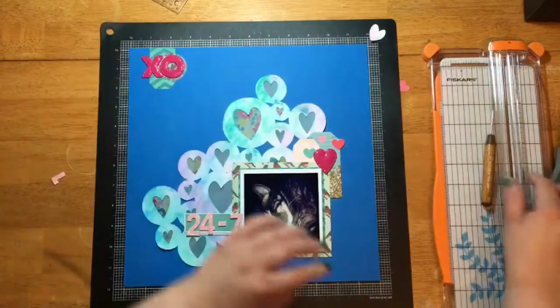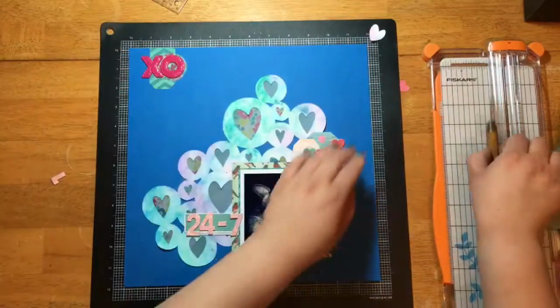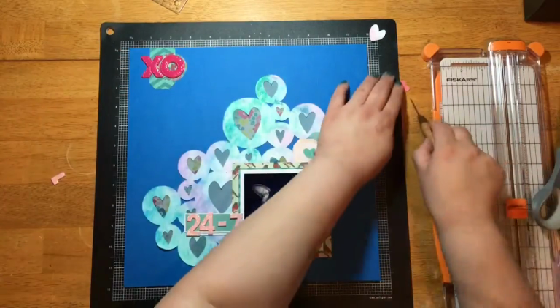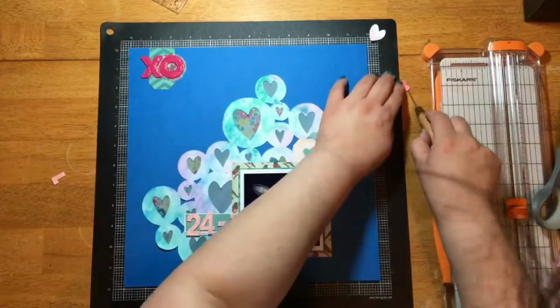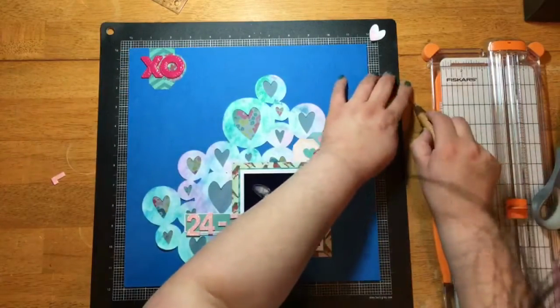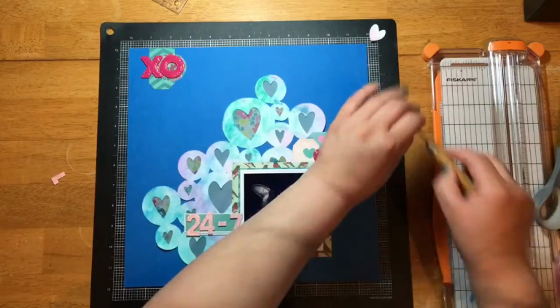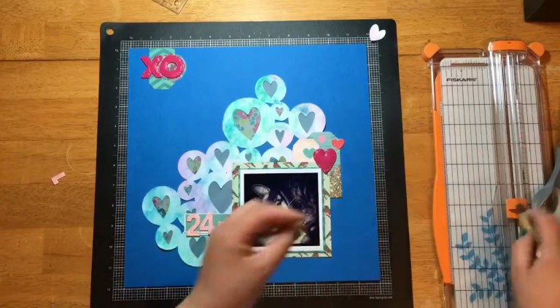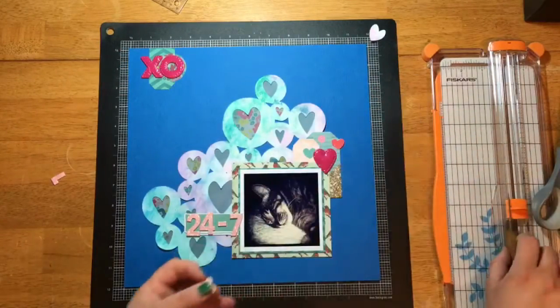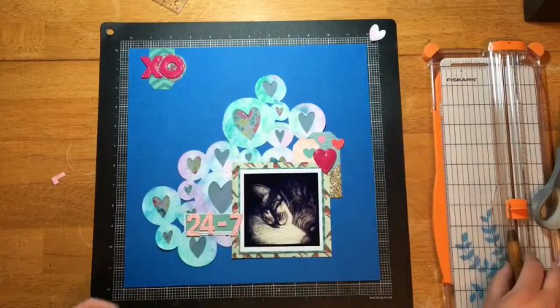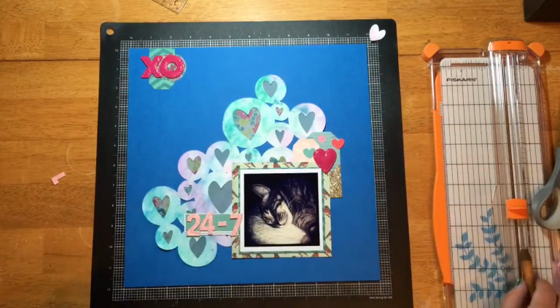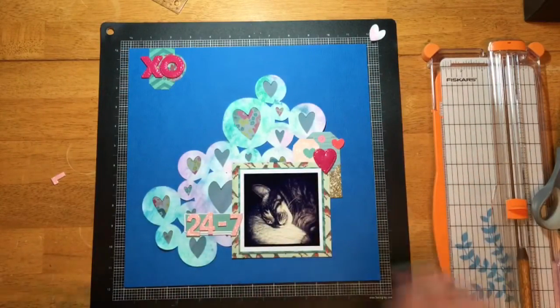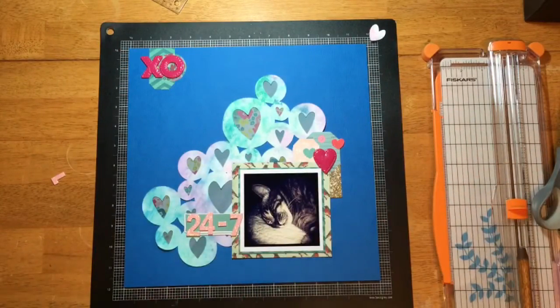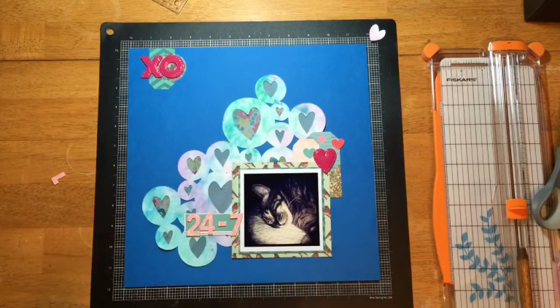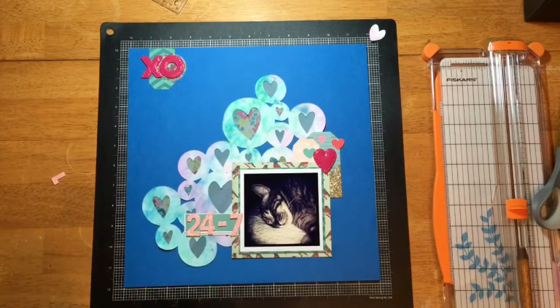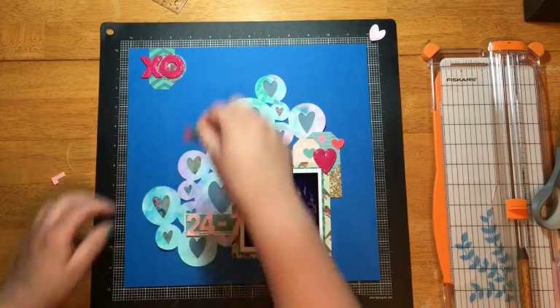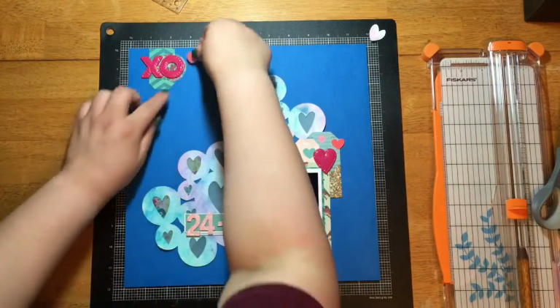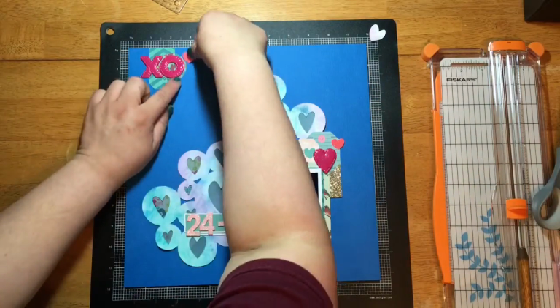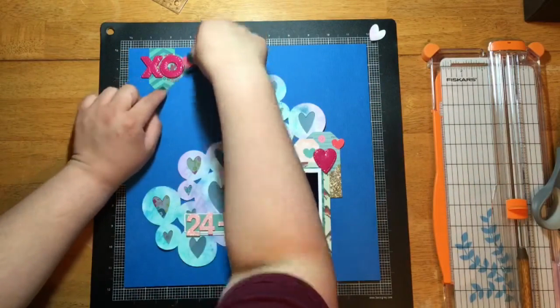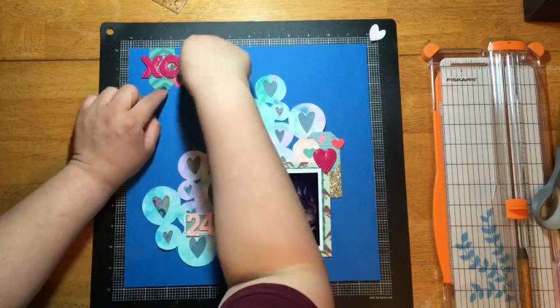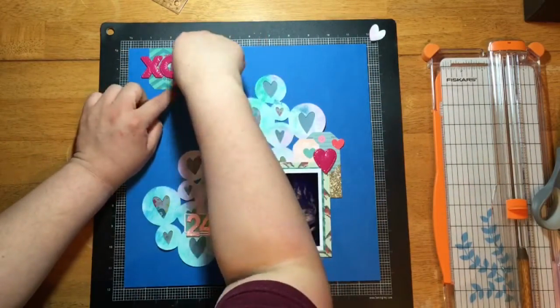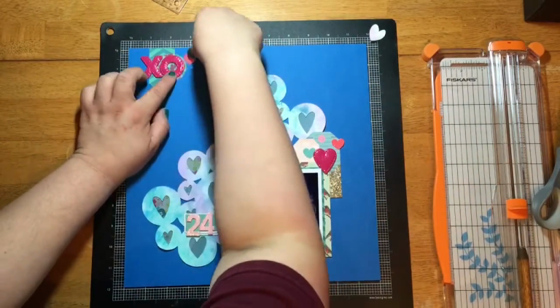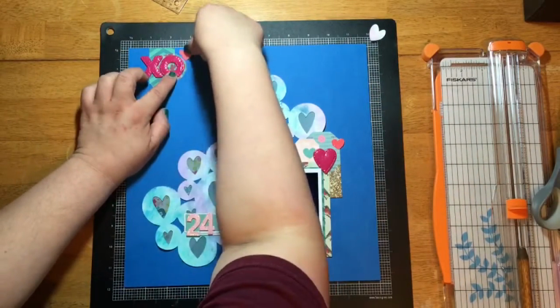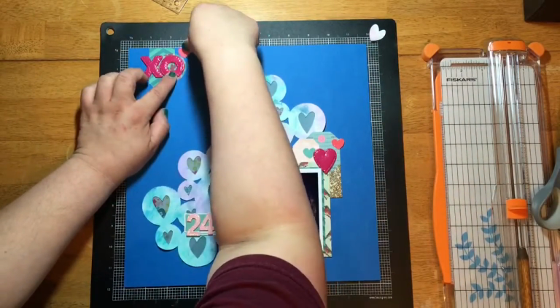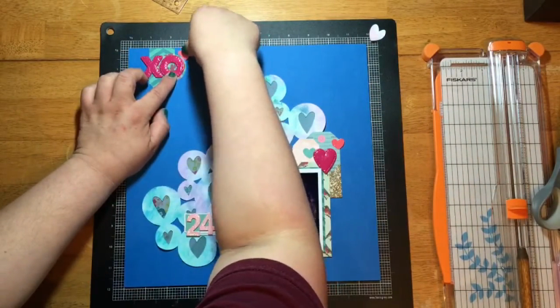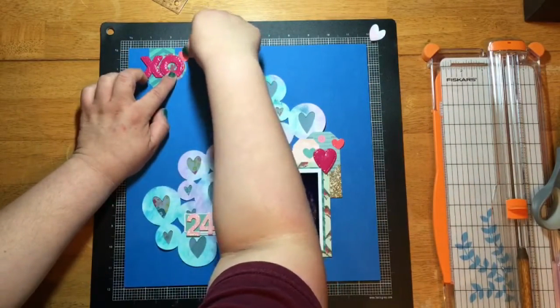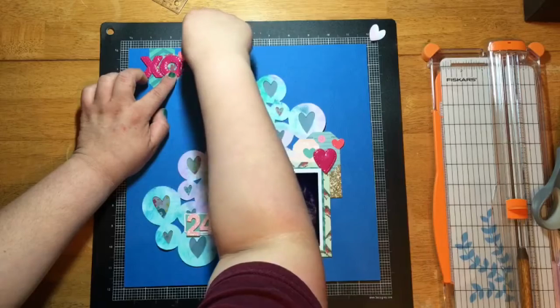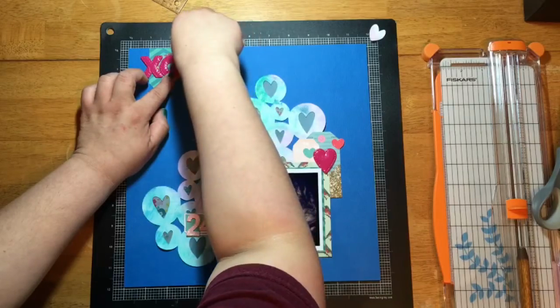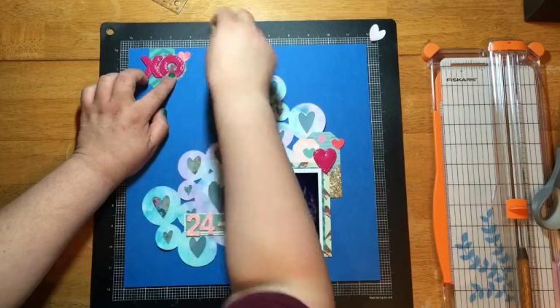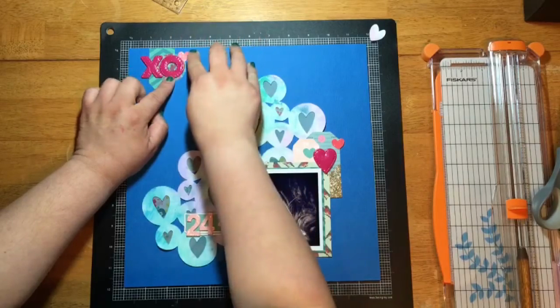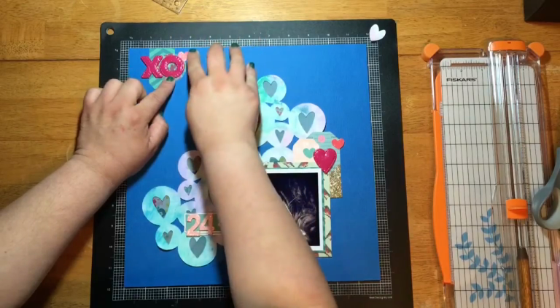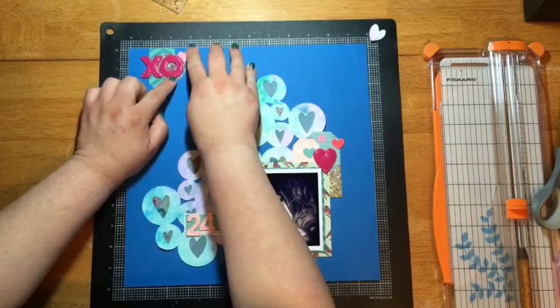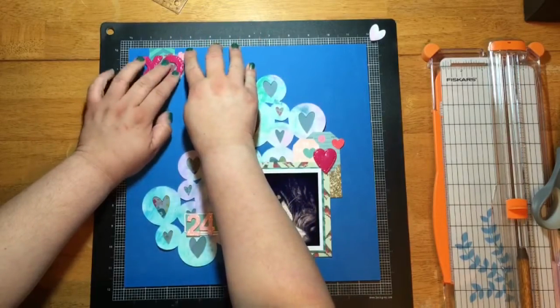I just like the way that looks there. I'm sorry my hair is in the way — I had the camera at a bad angle.